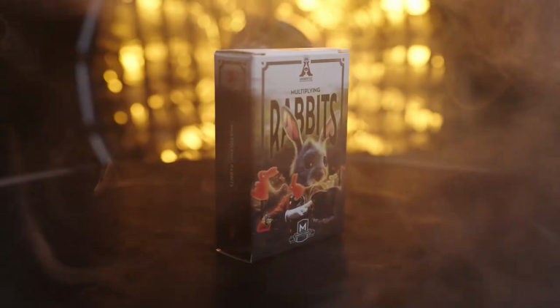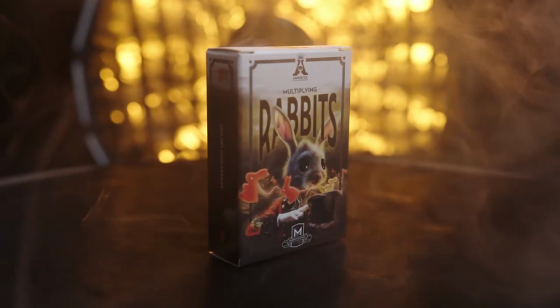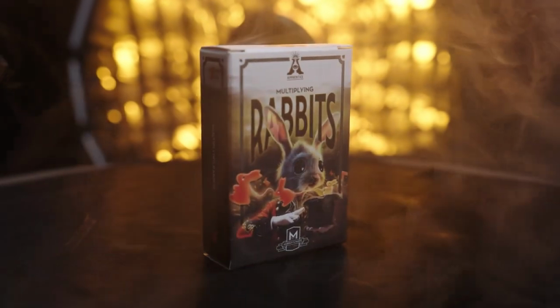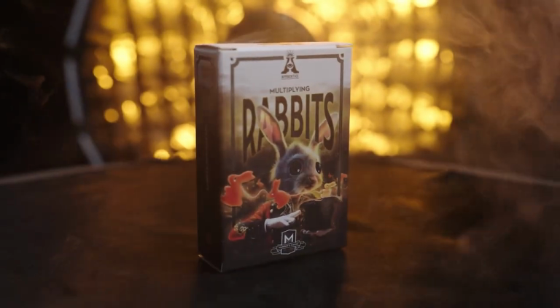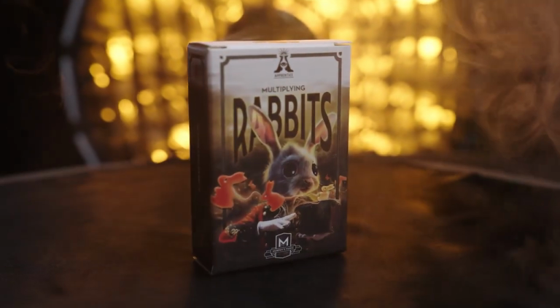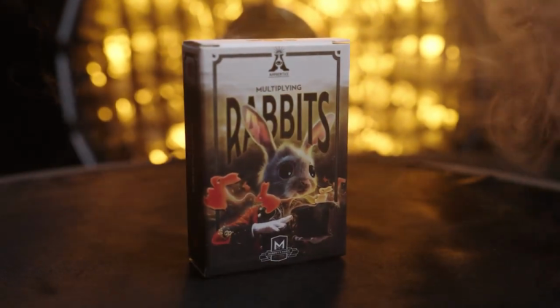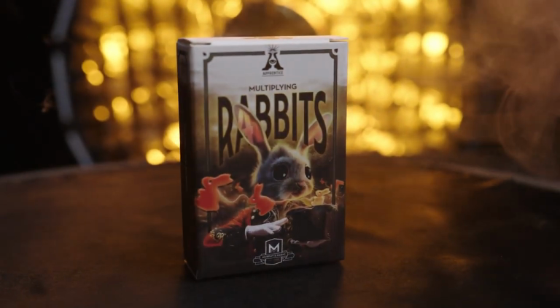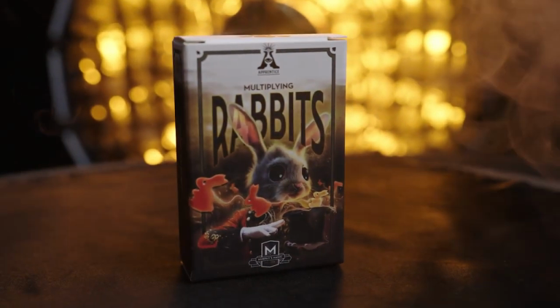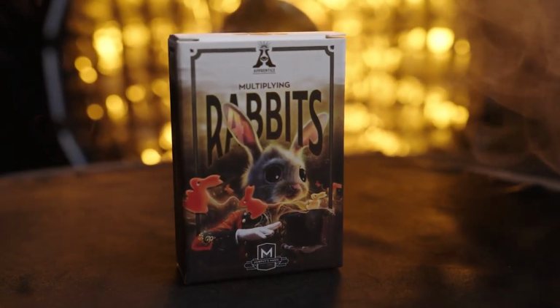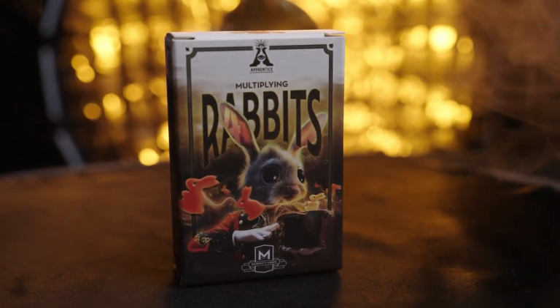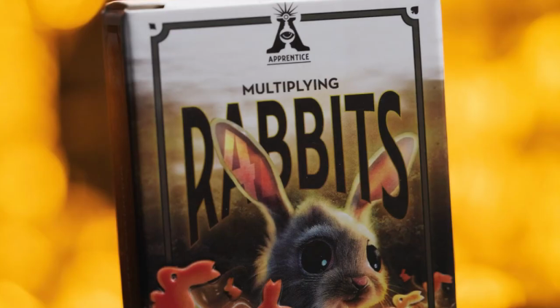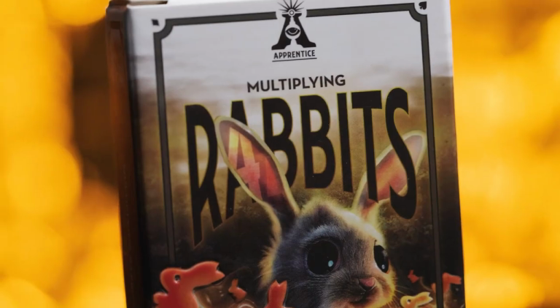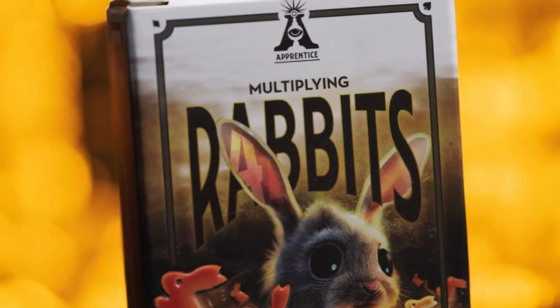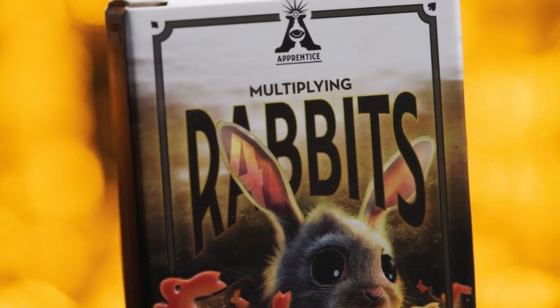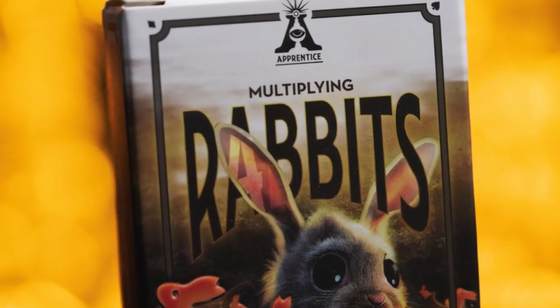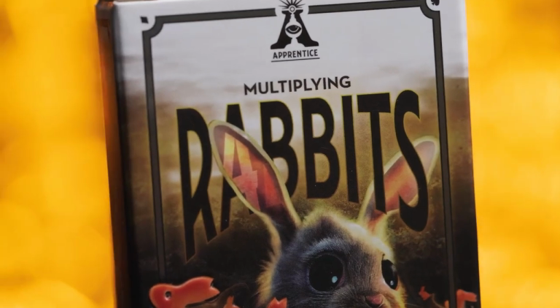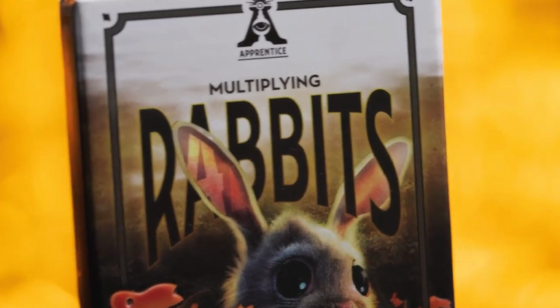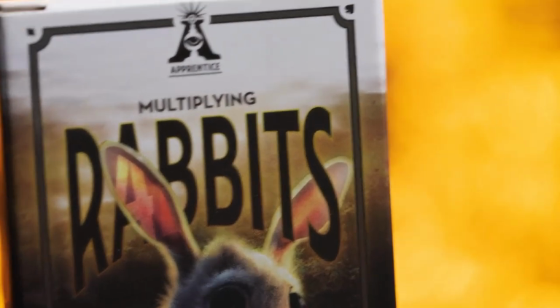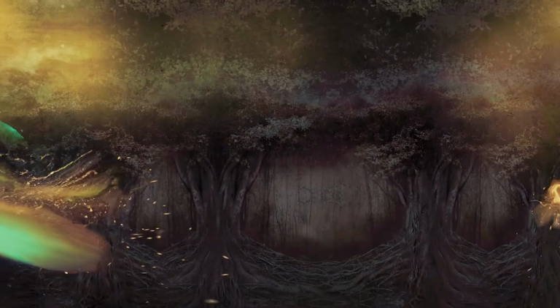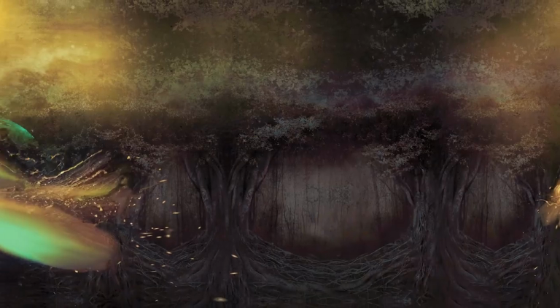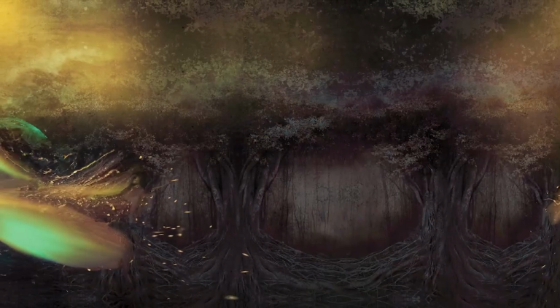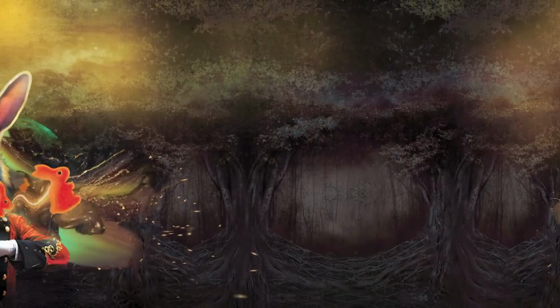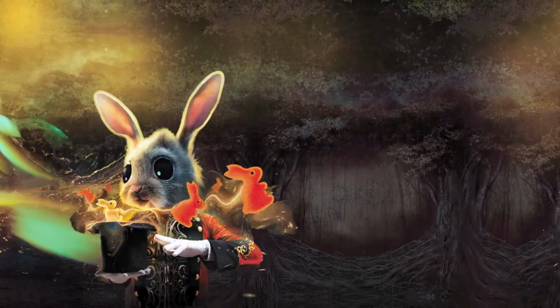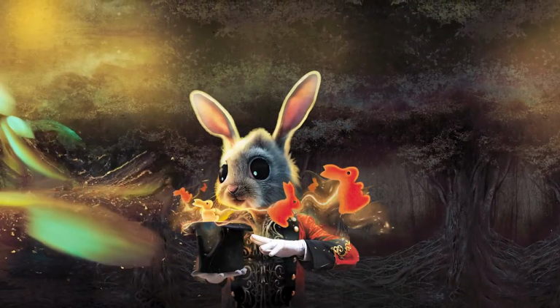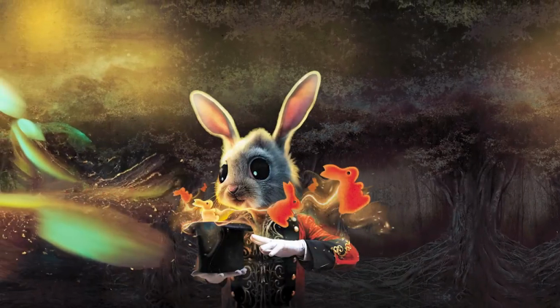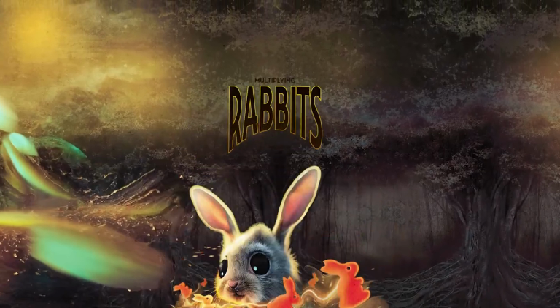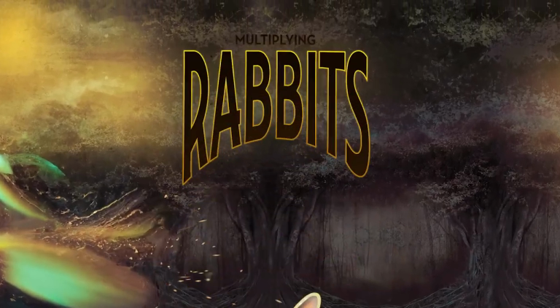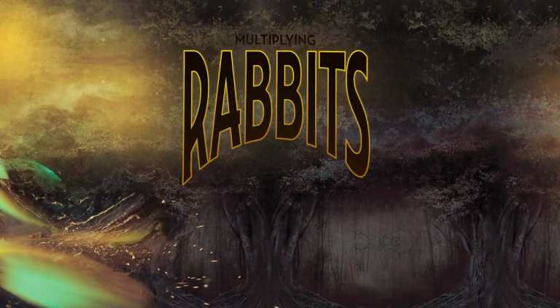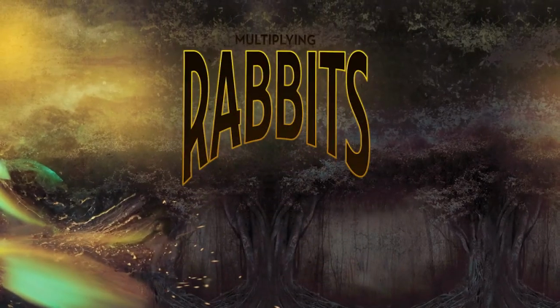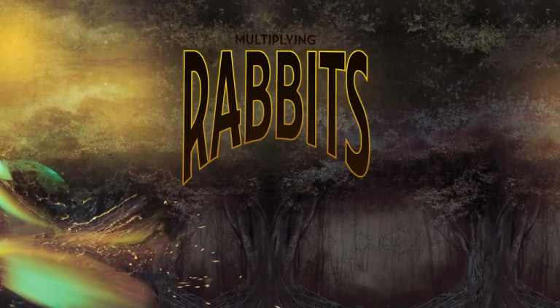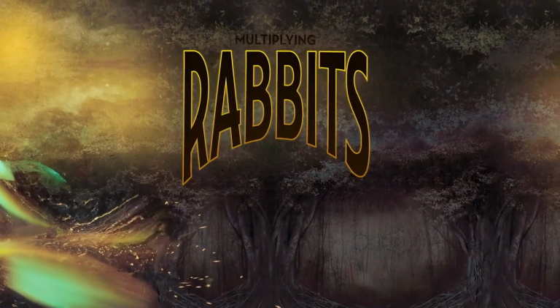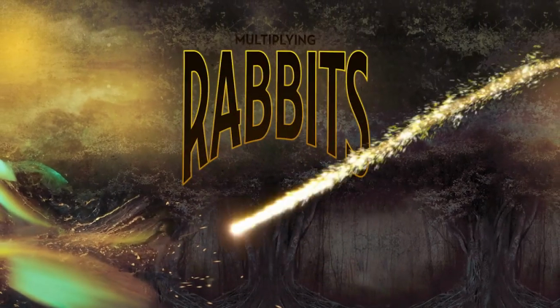Are you just getting started in magic and want to amaze your friends? Then you'll love the Multiplying Rabbits.